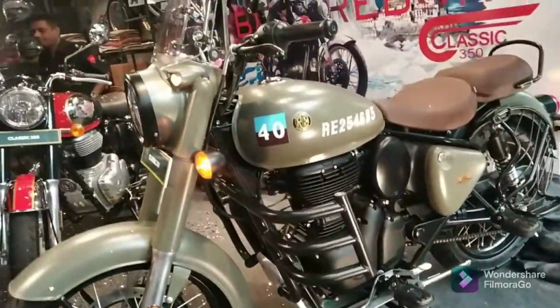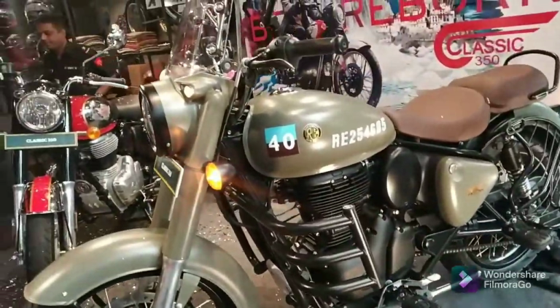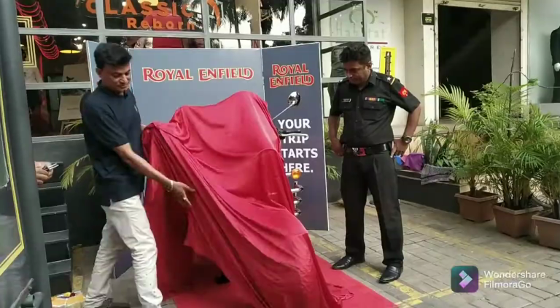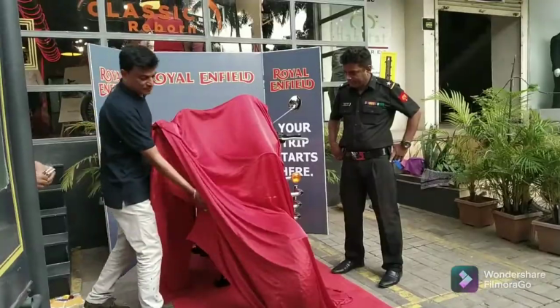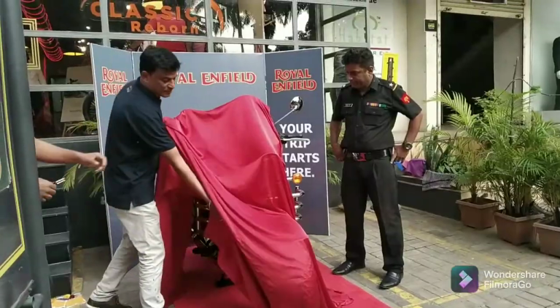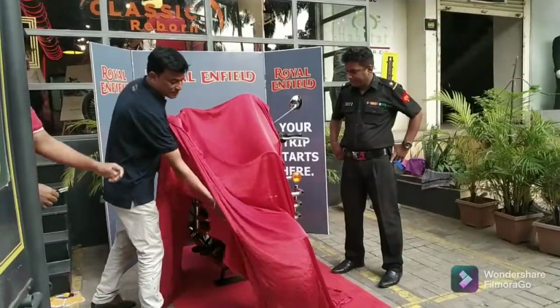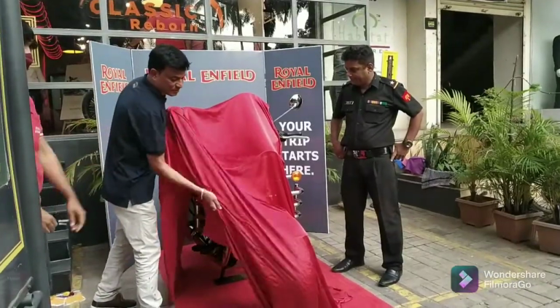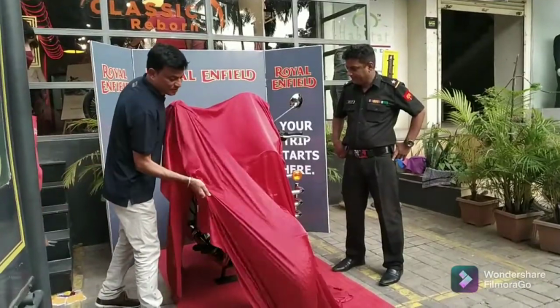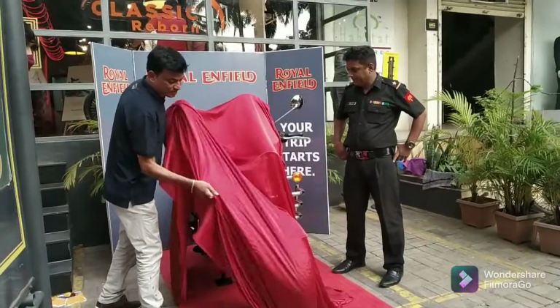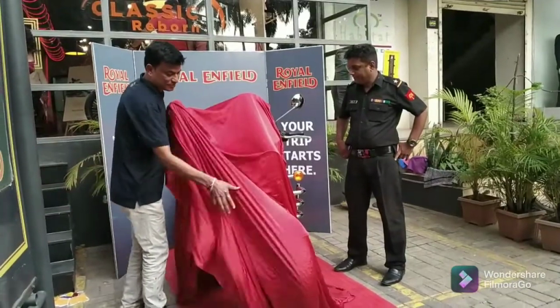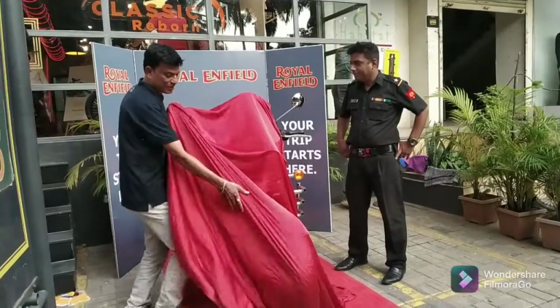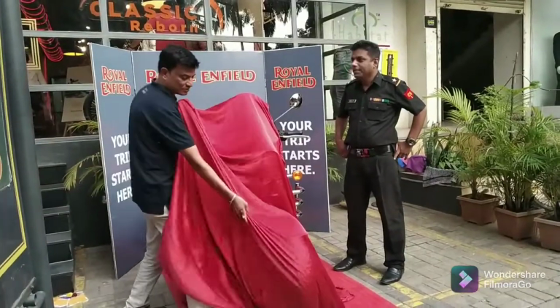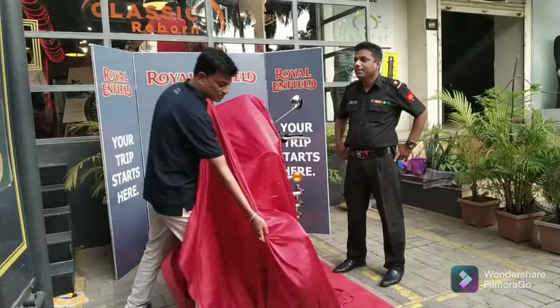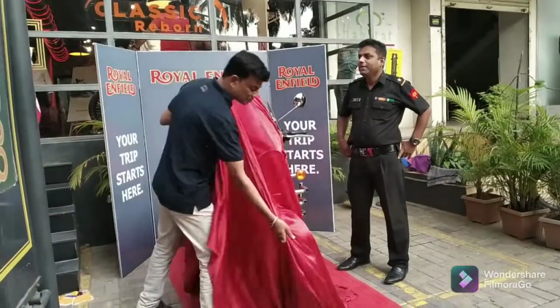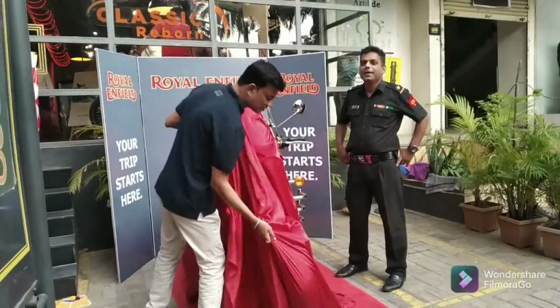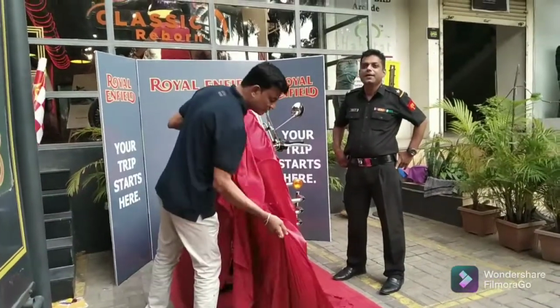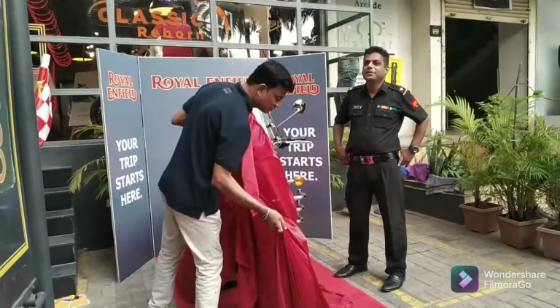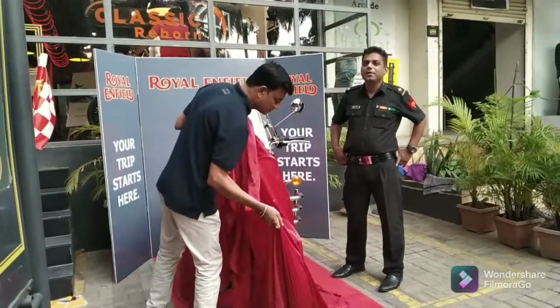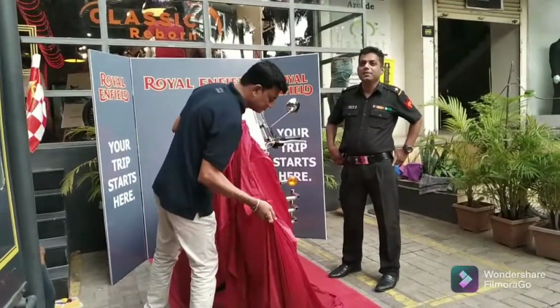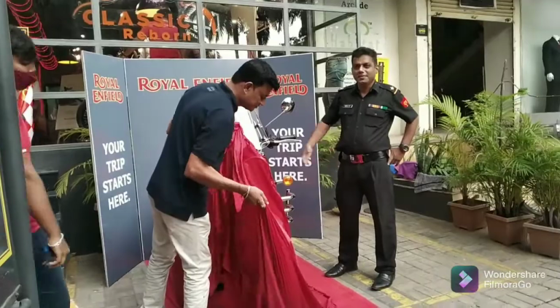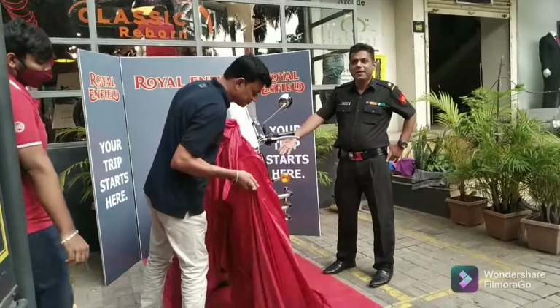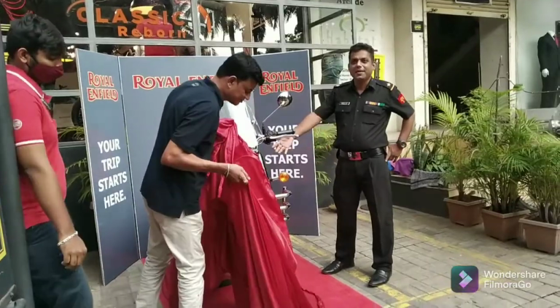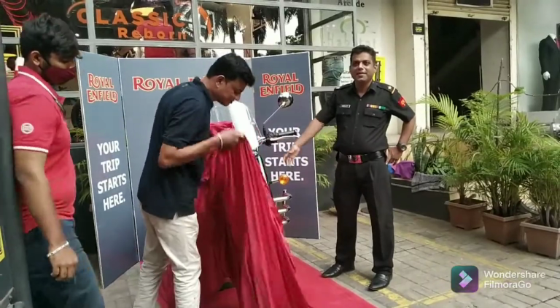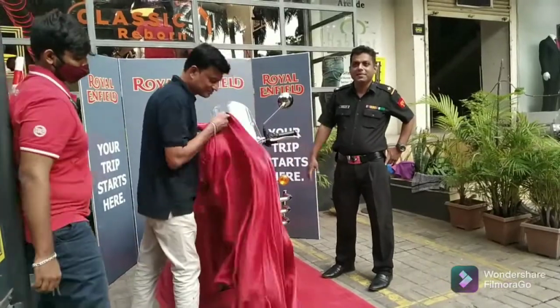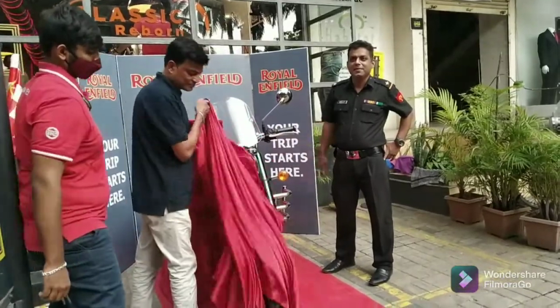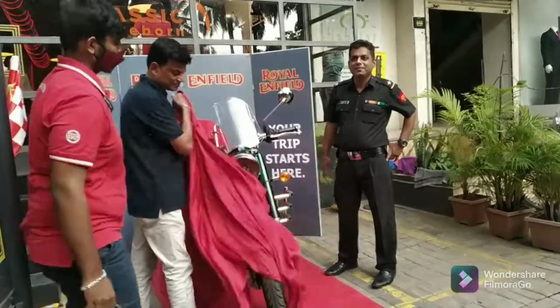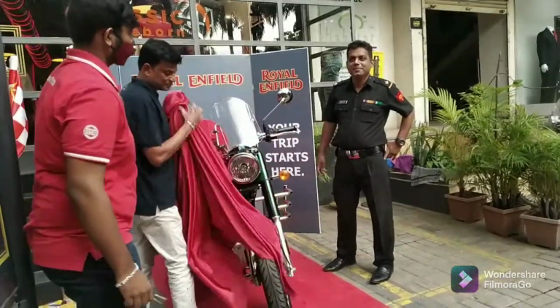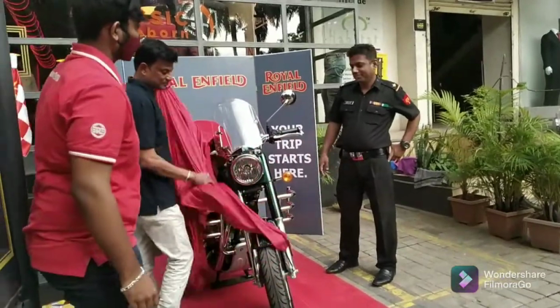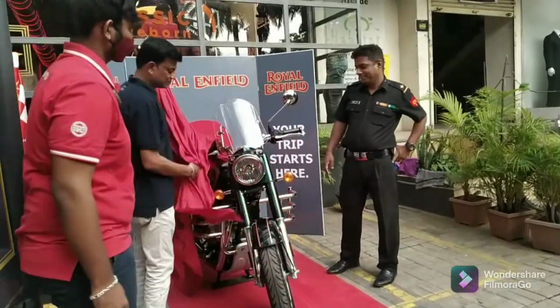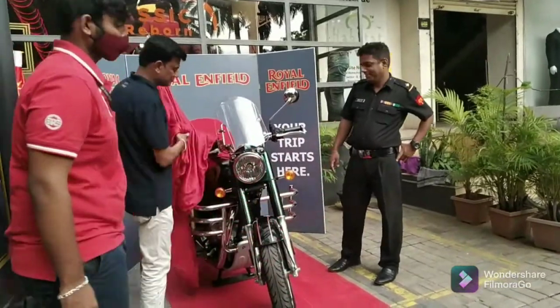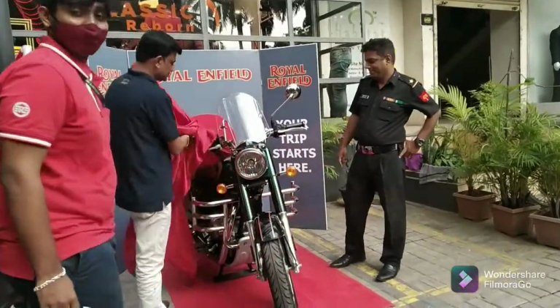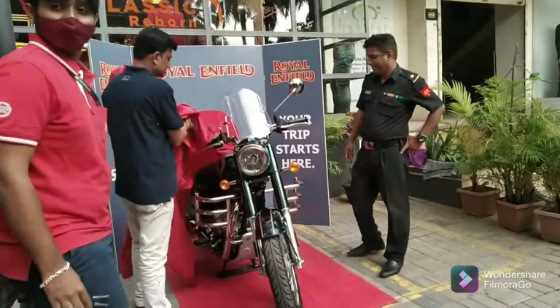The engine might be new, but Royal Enfield has maintained its signature thump in the new gen Classic as well.